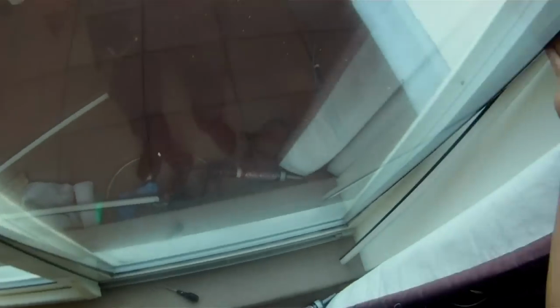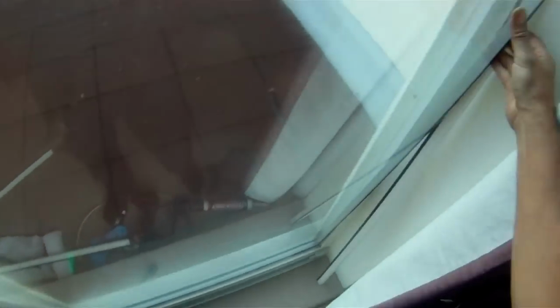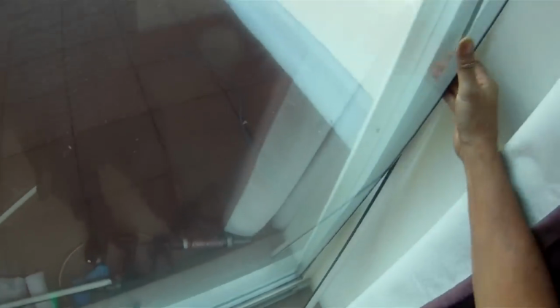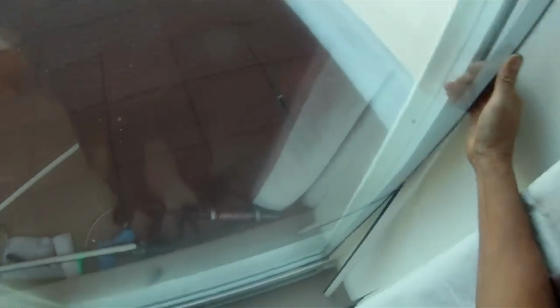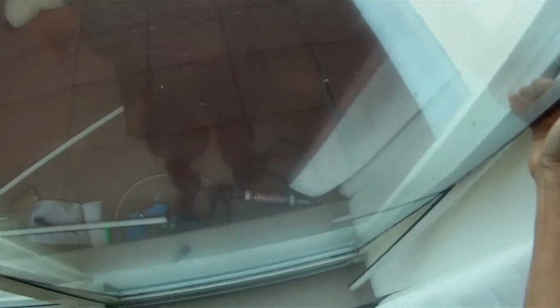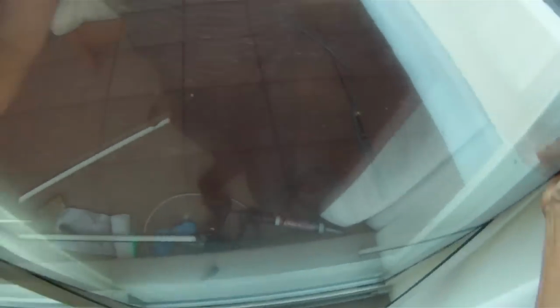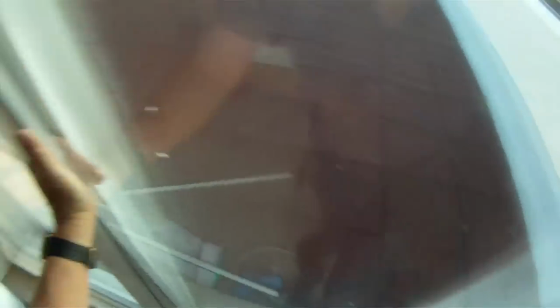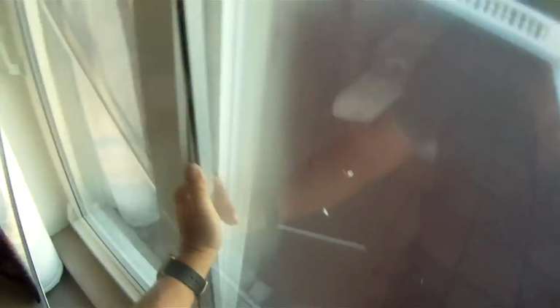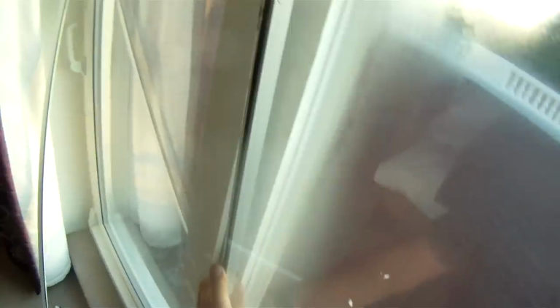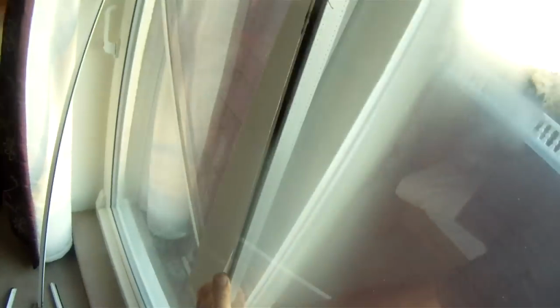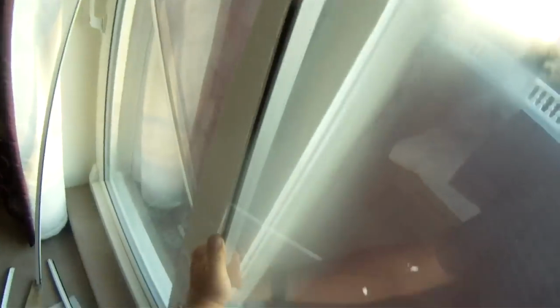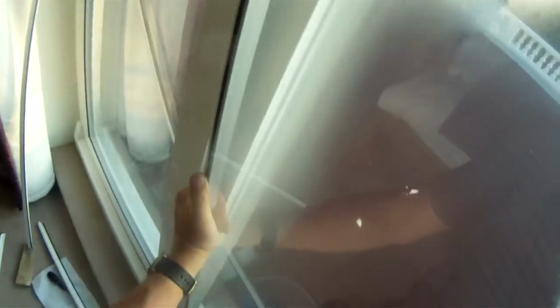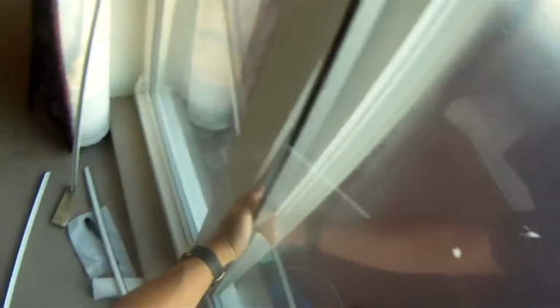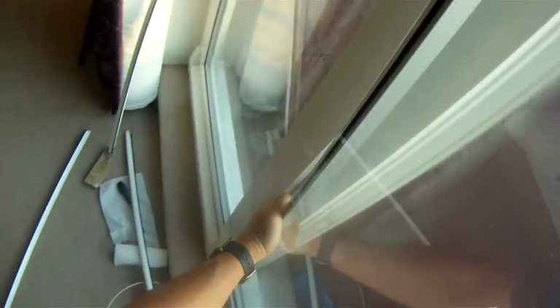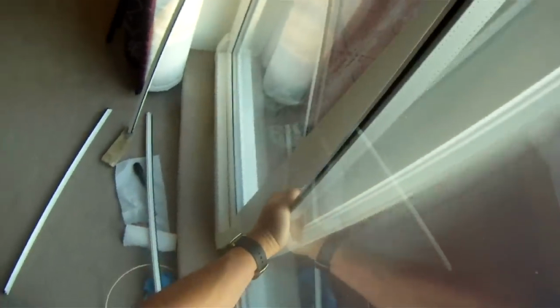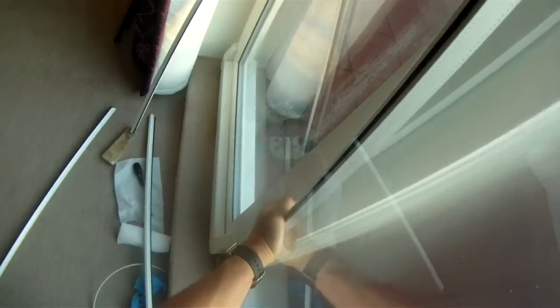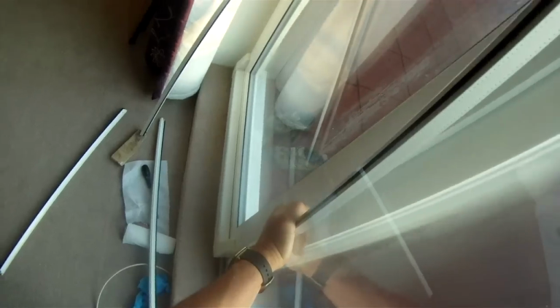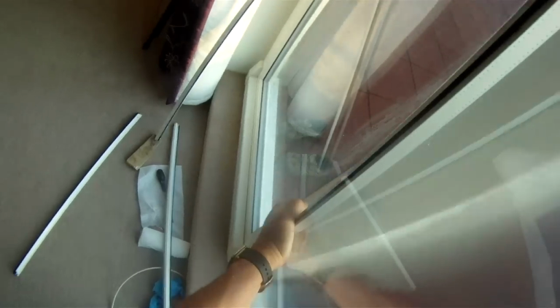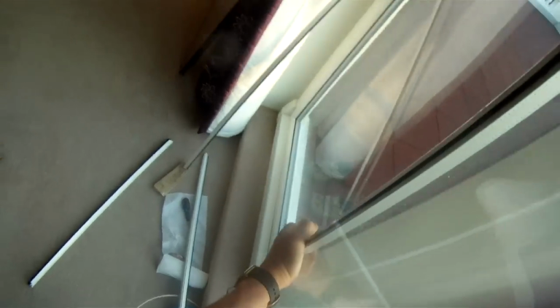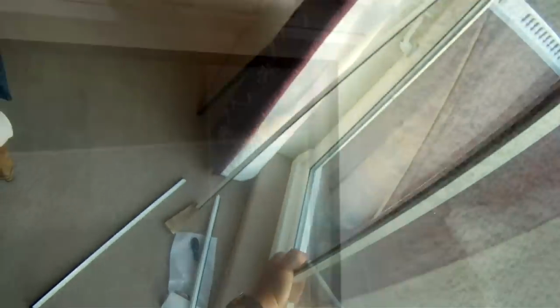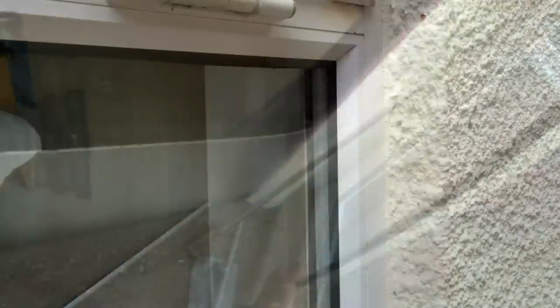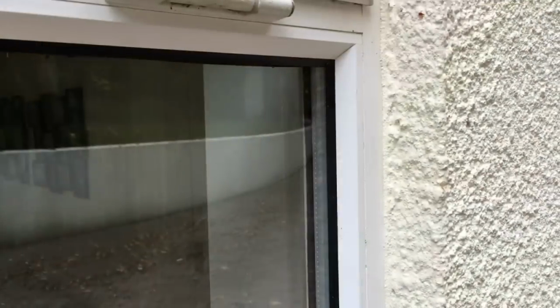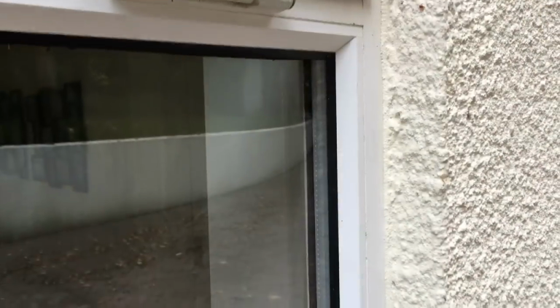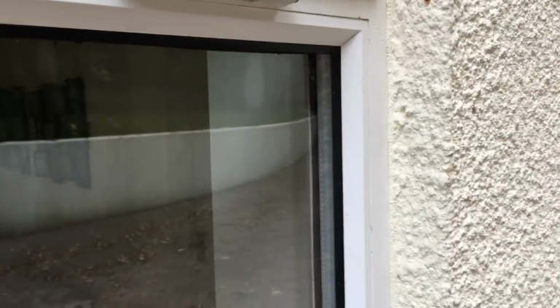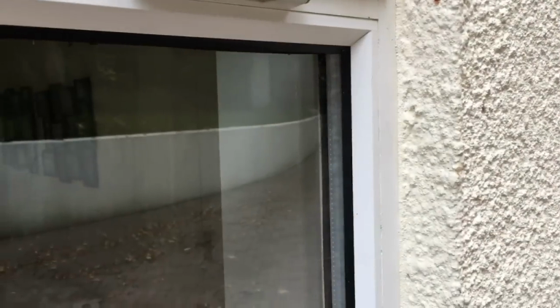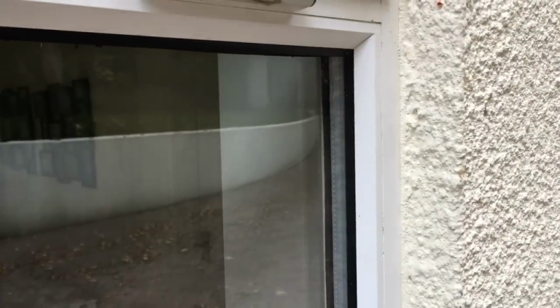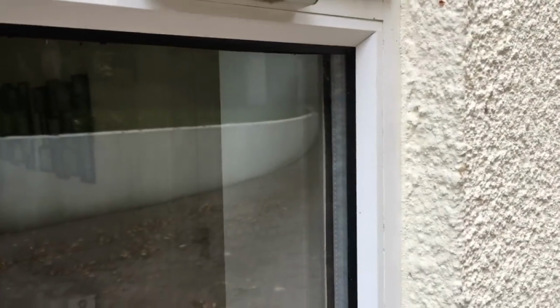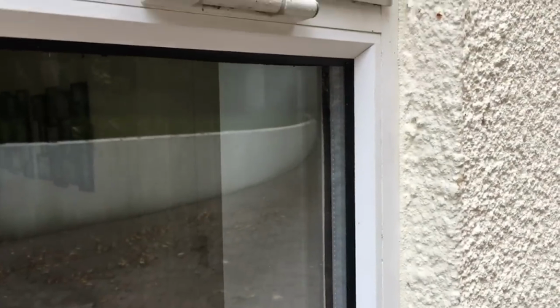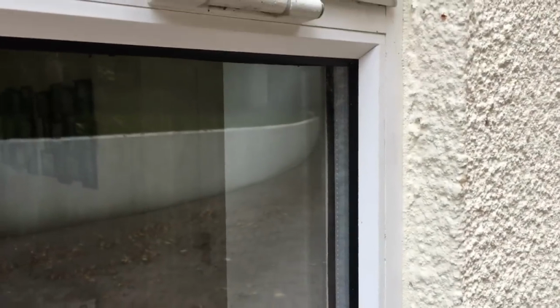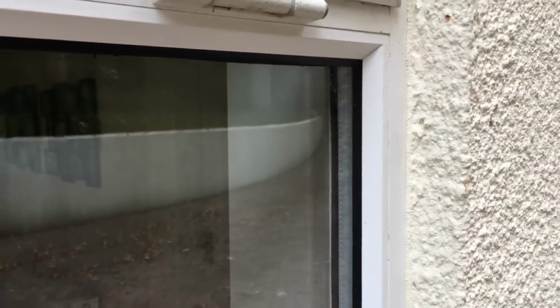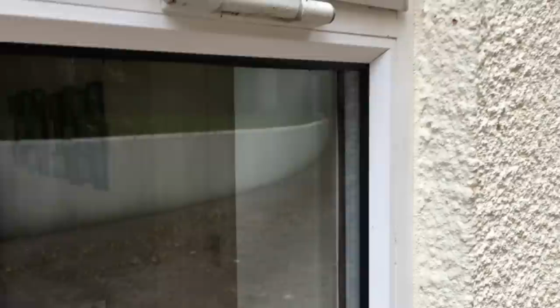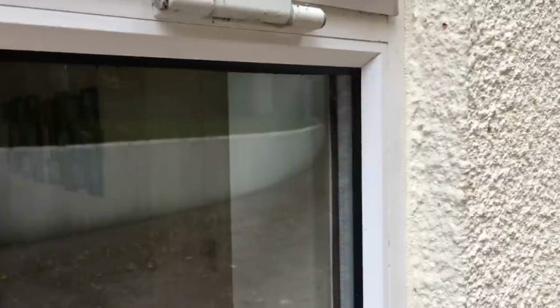It's obviously jammed in with a little spacer. Take note of where the spacers are and try to put them back in the same place, then you can lift the pane out.